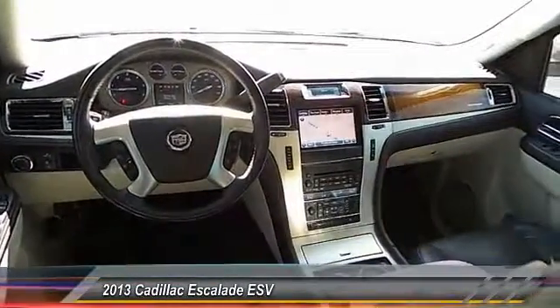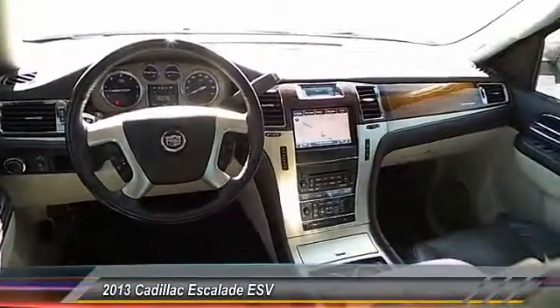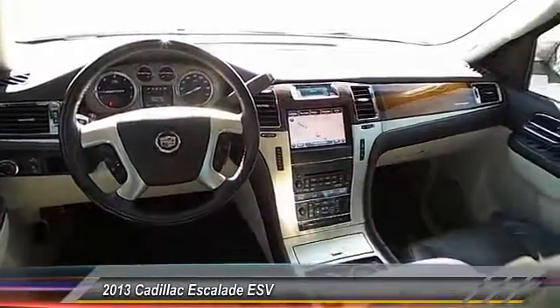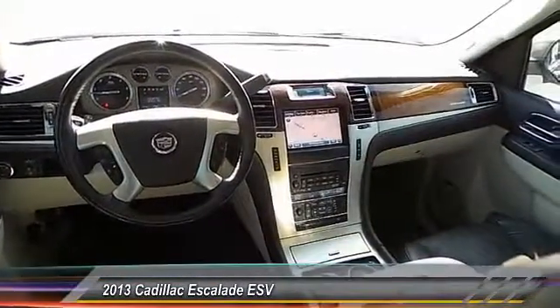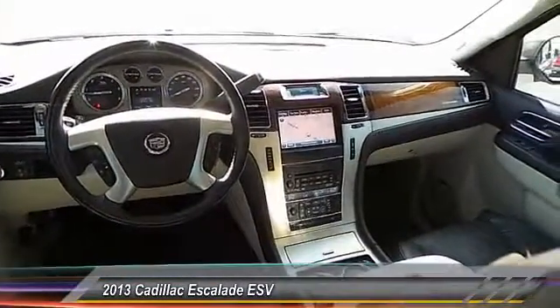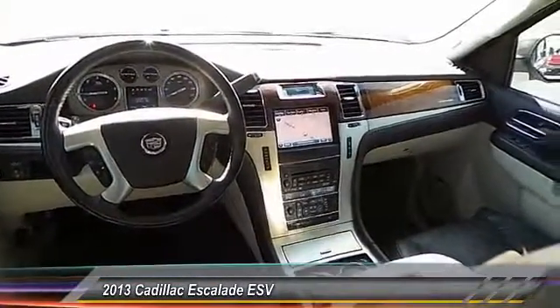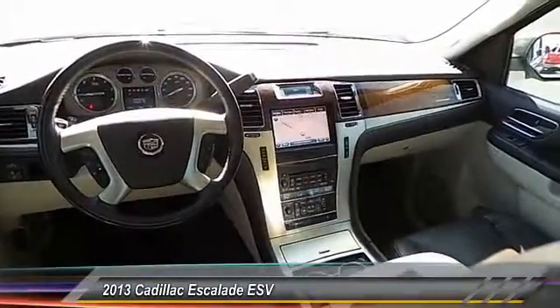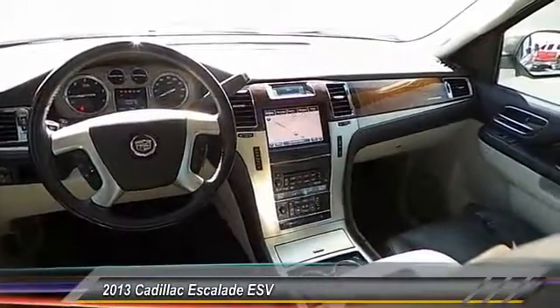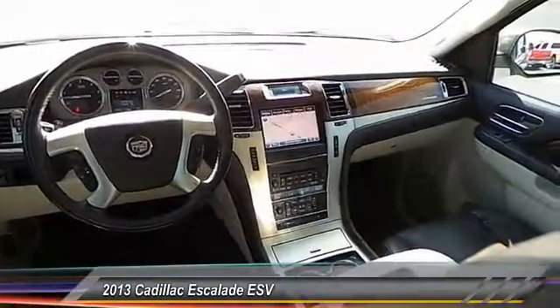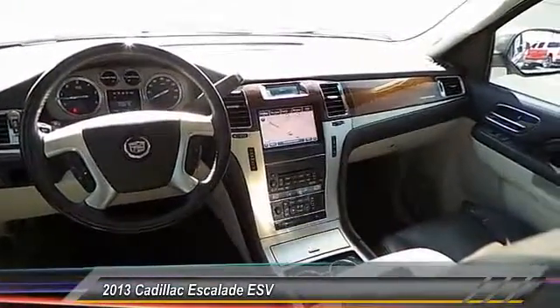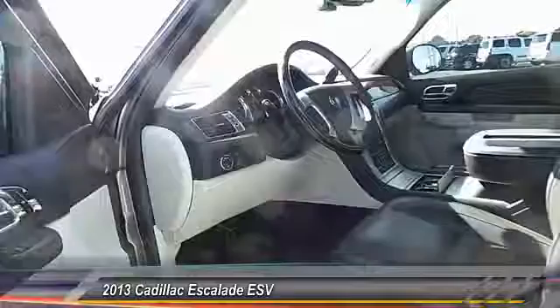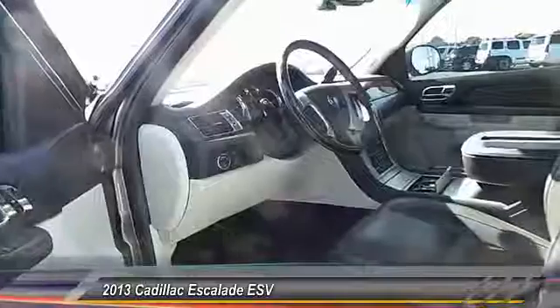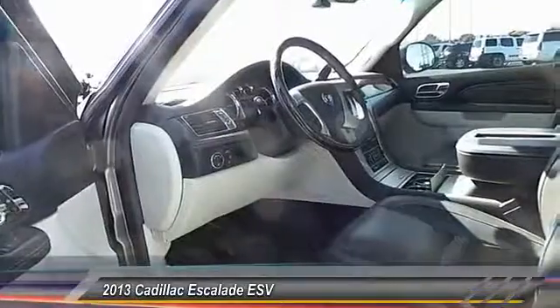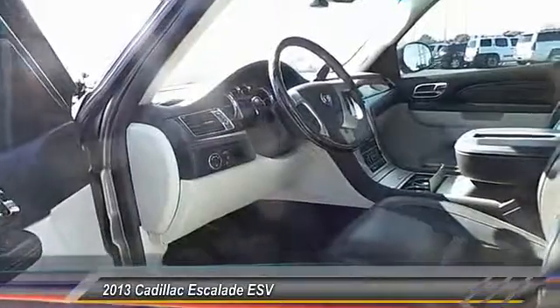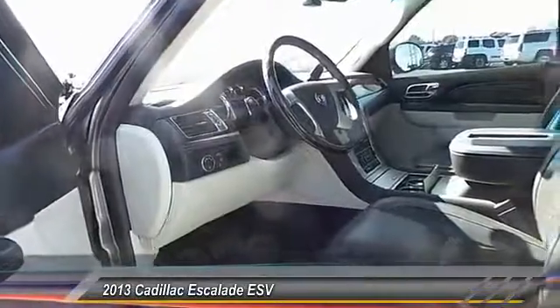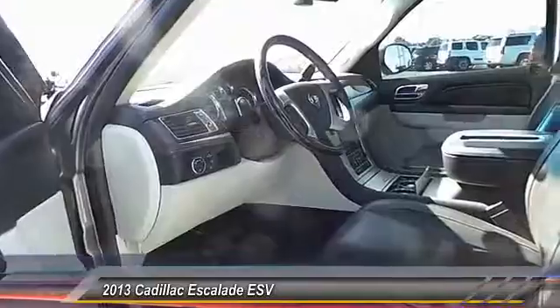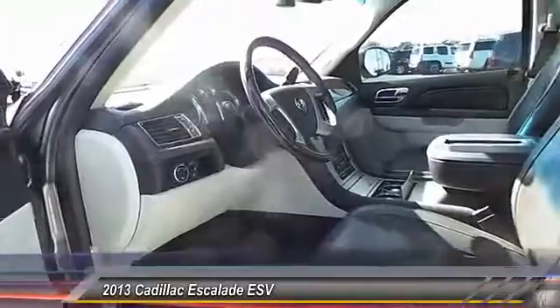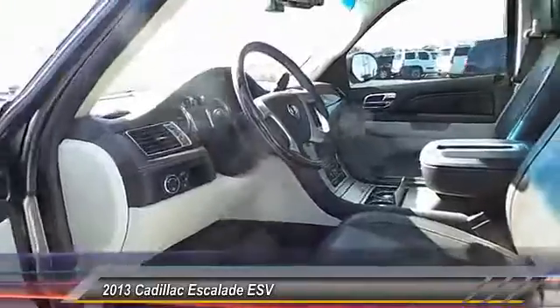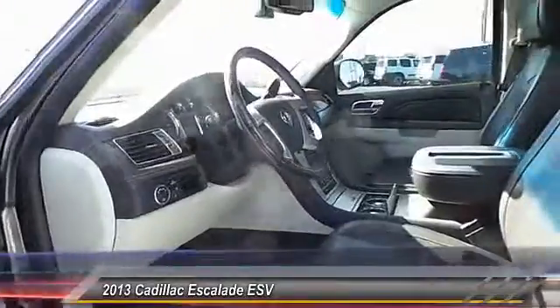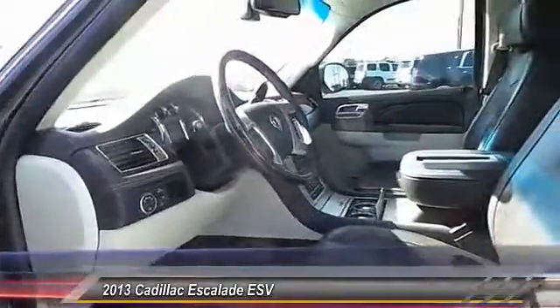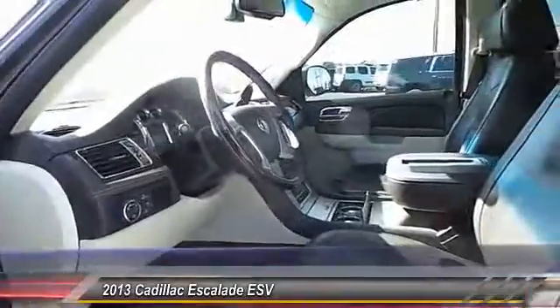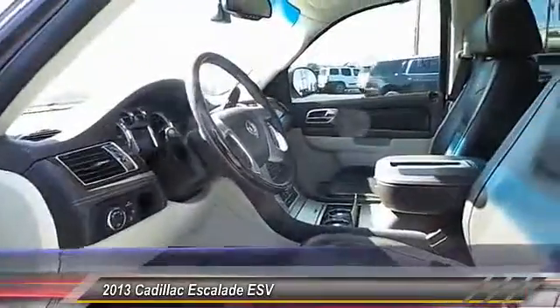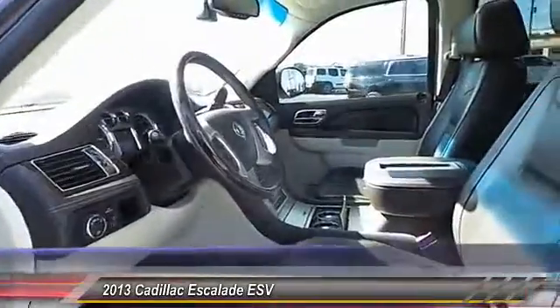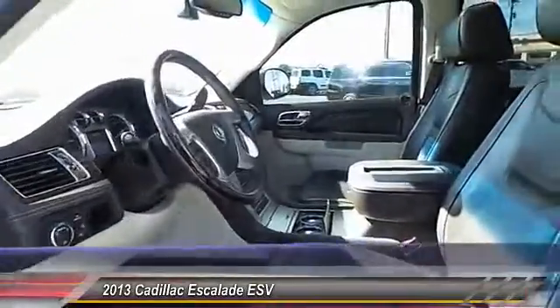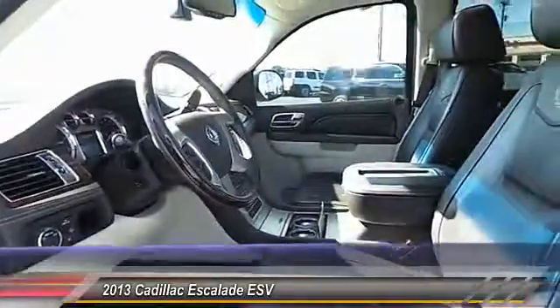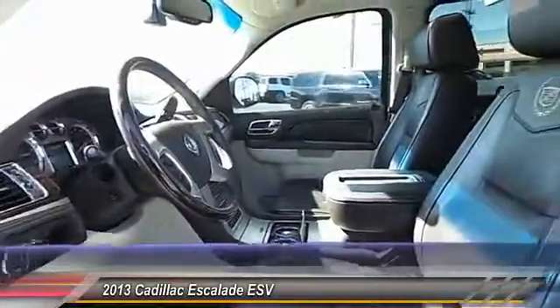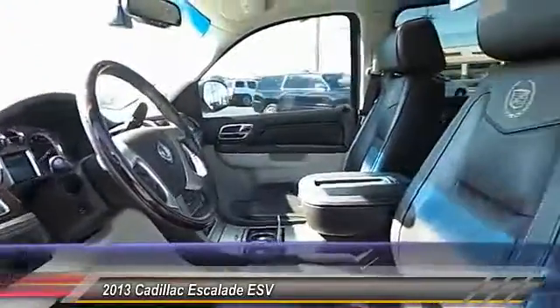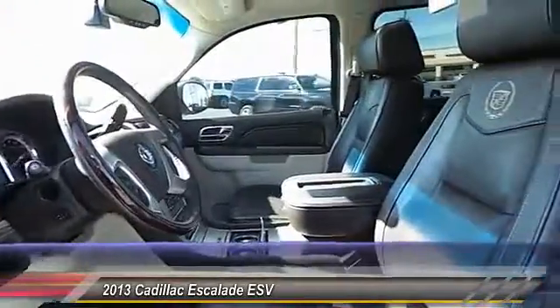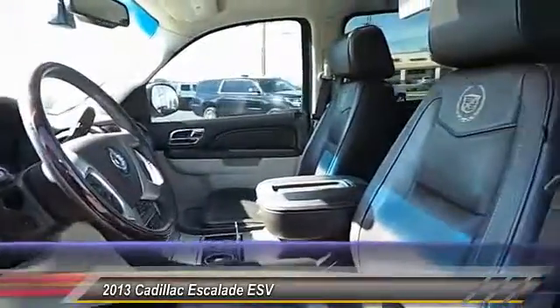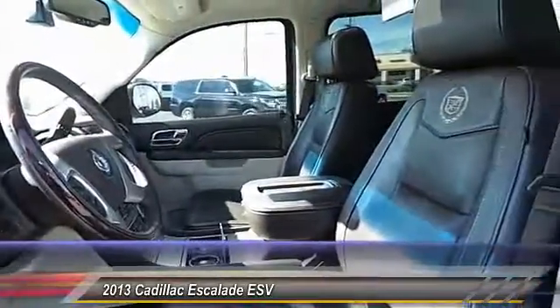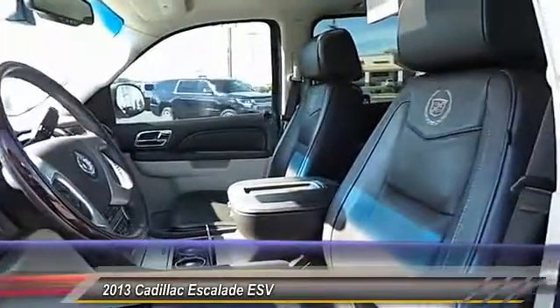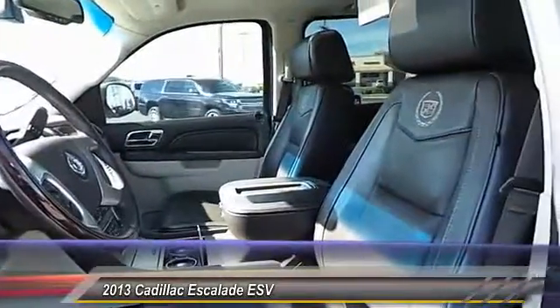Searching for a dependable vehicle that looks great too? You've found it, so stop in today. Have a great day.